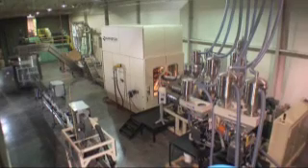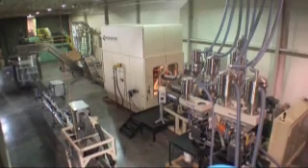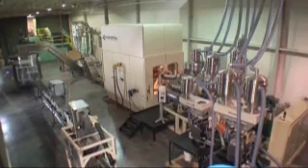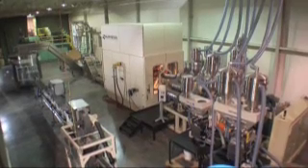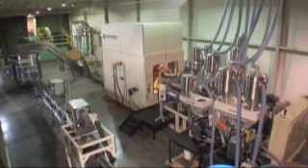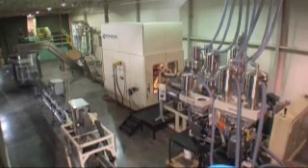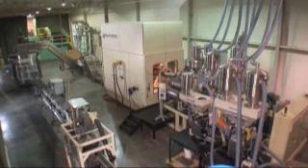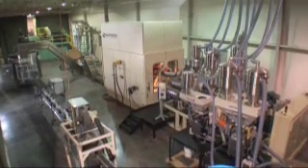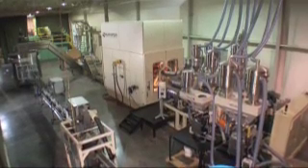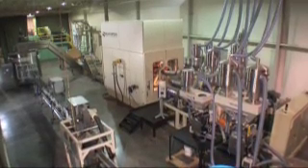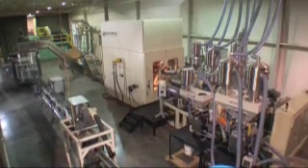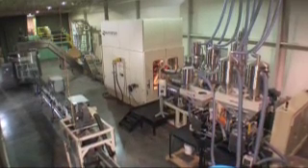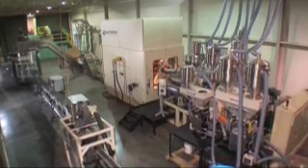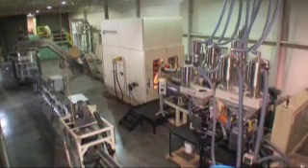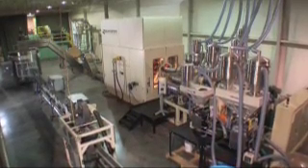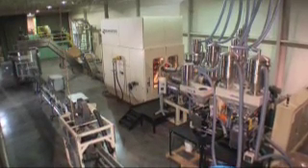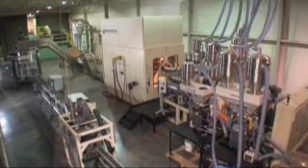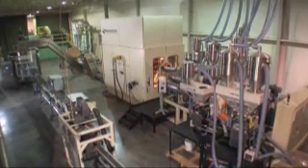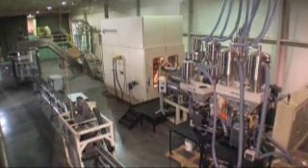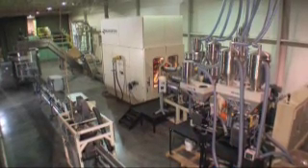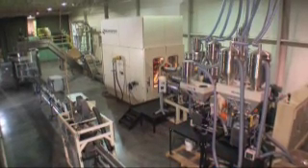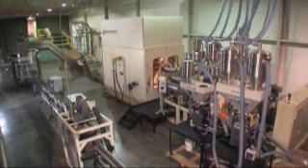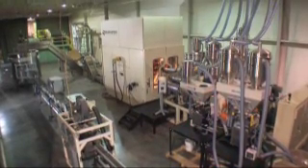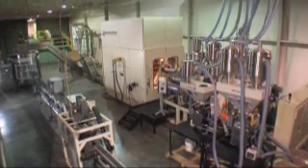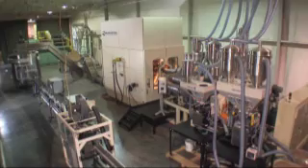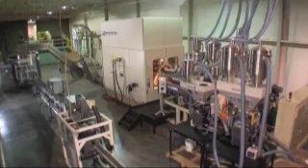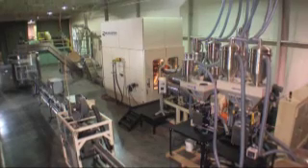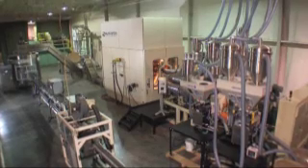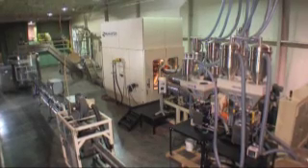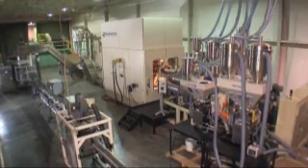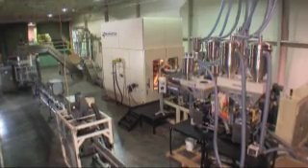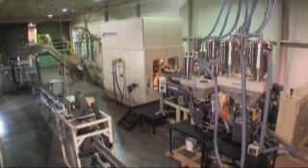The finished bottles are now ready to be leak tested, packed, palletized, labeled, or sent directly to the filler.